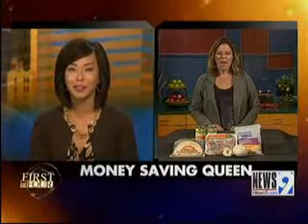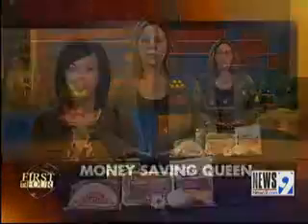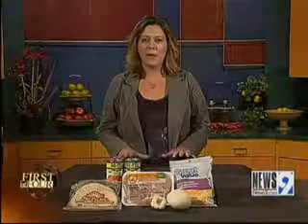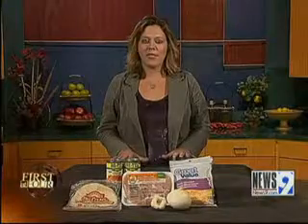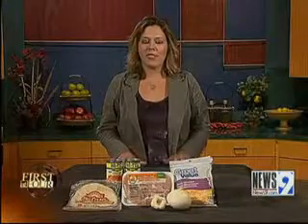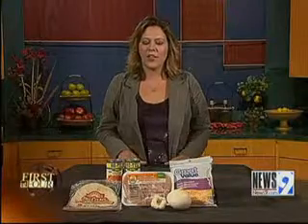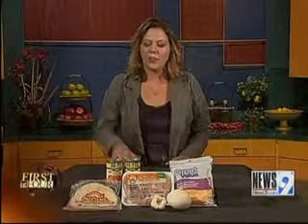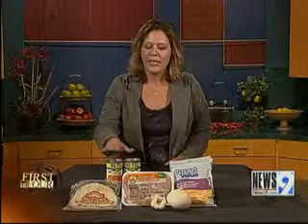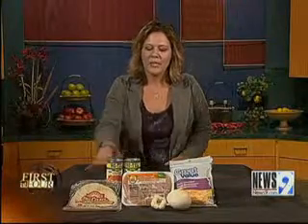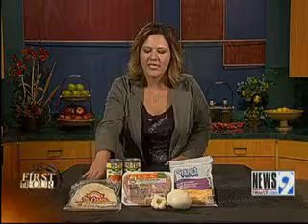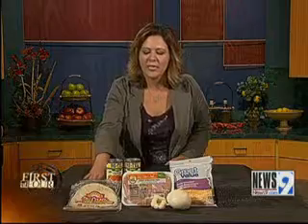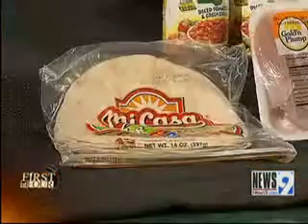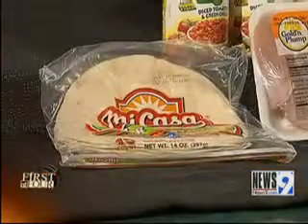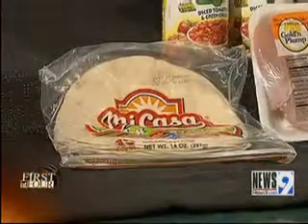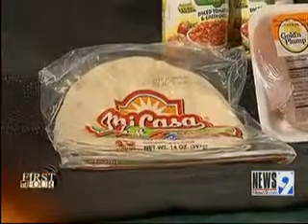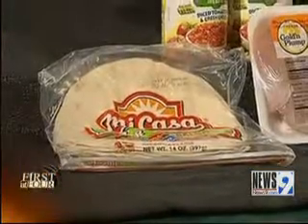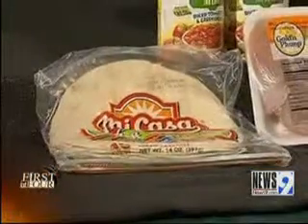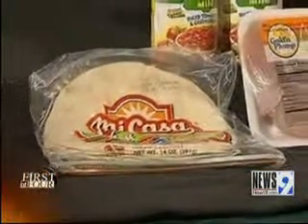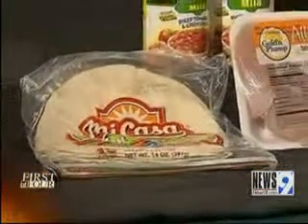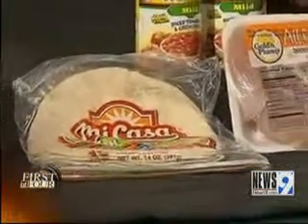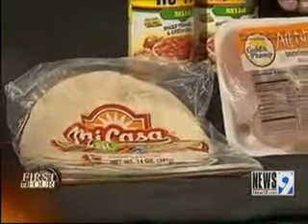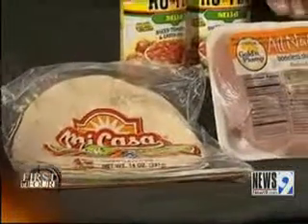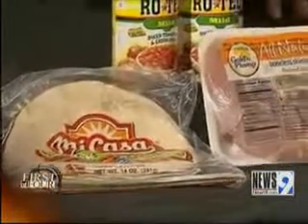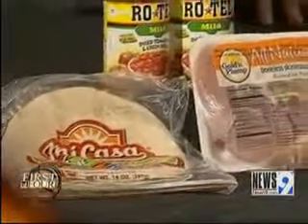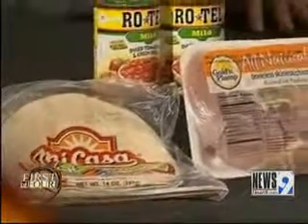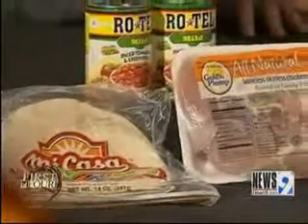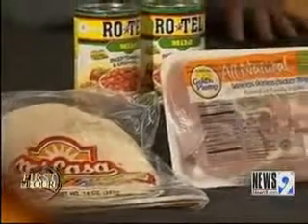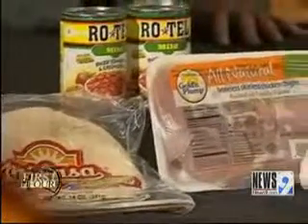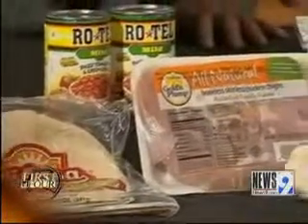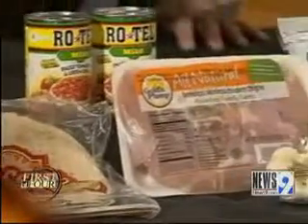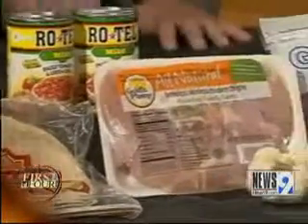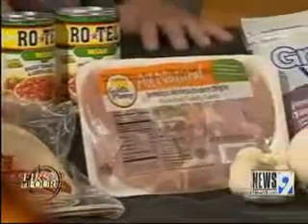I just brought the basics here, and we're looking at tortillas, a little bit of Rotel, some chicken, onion and garlic, and then of course the cheese.